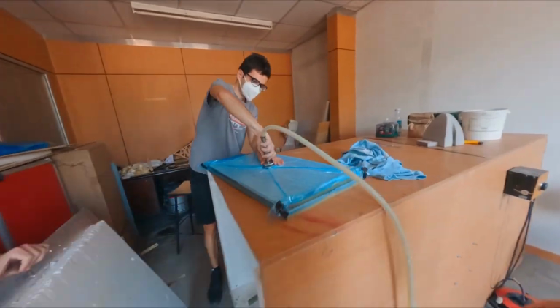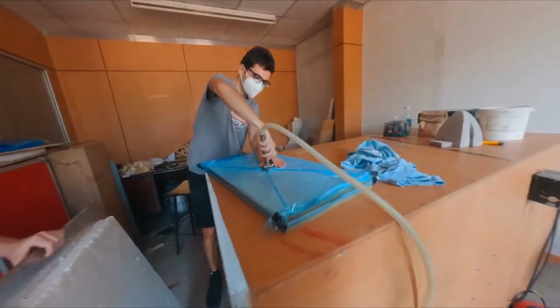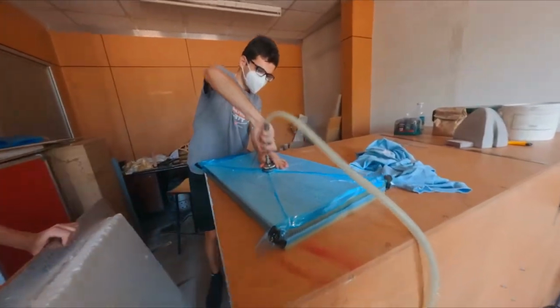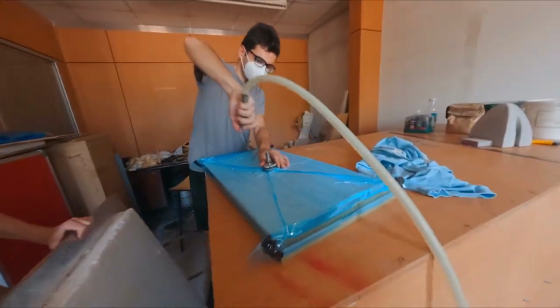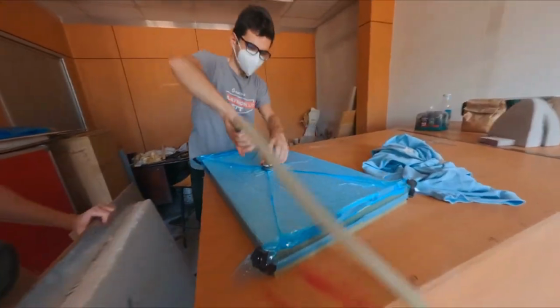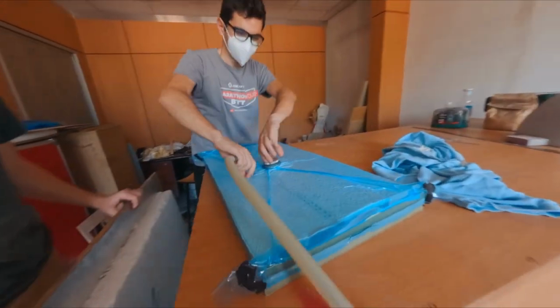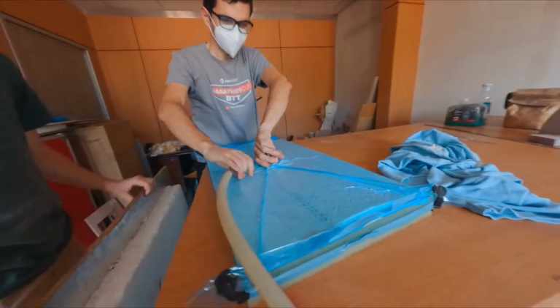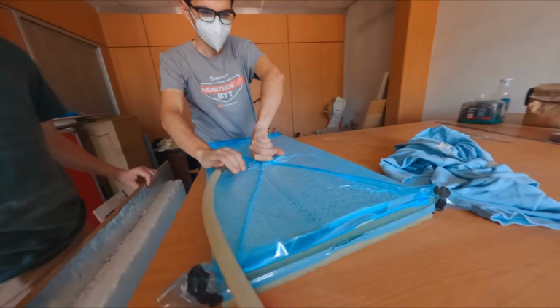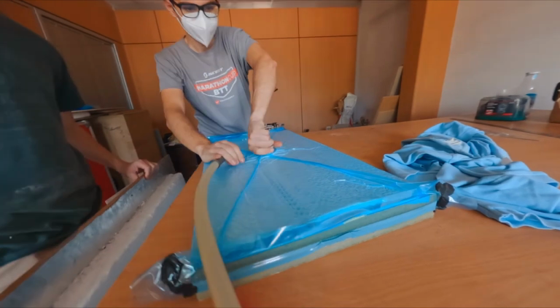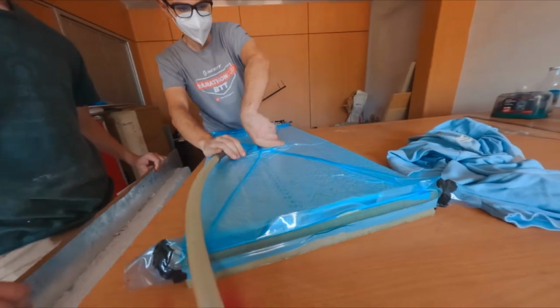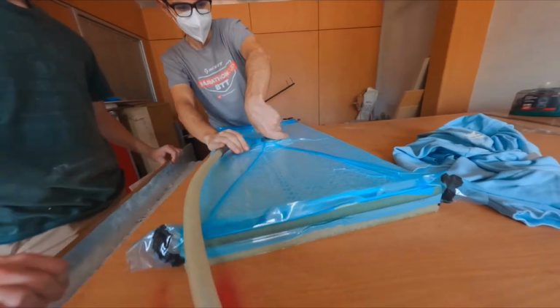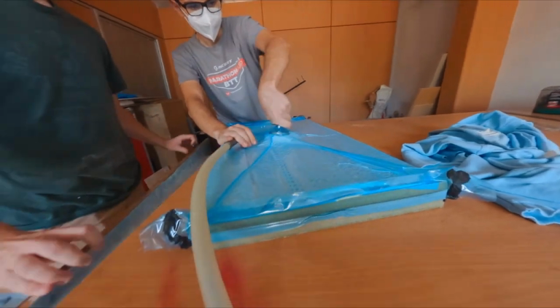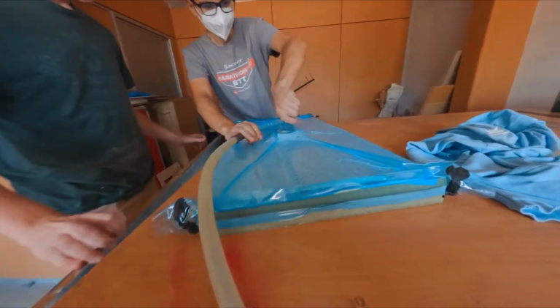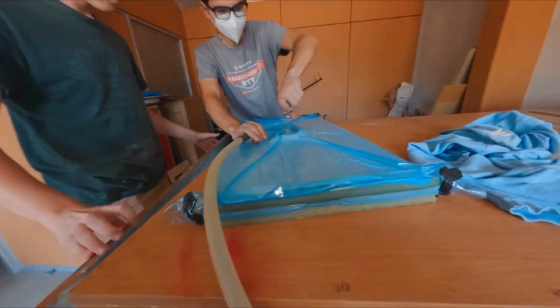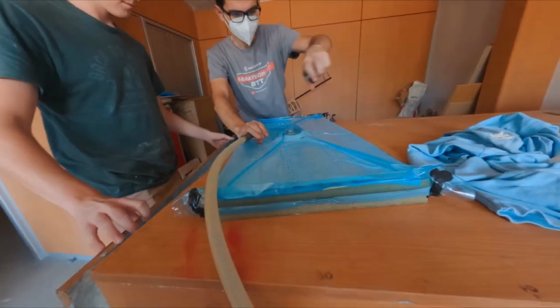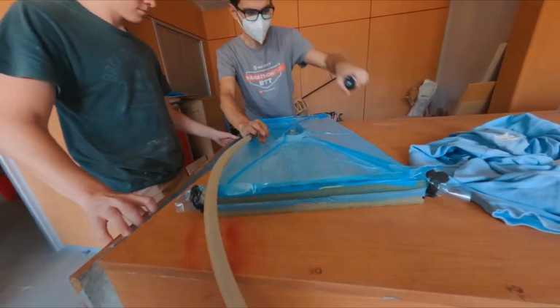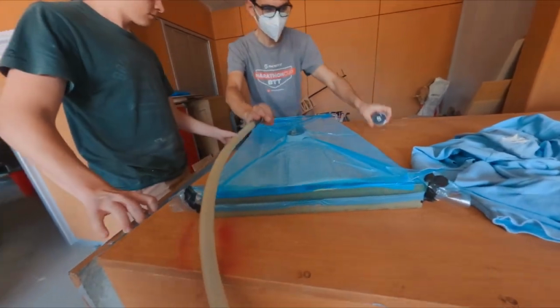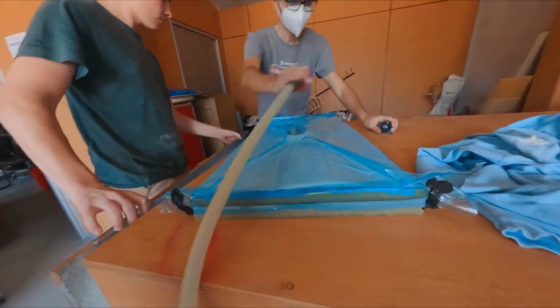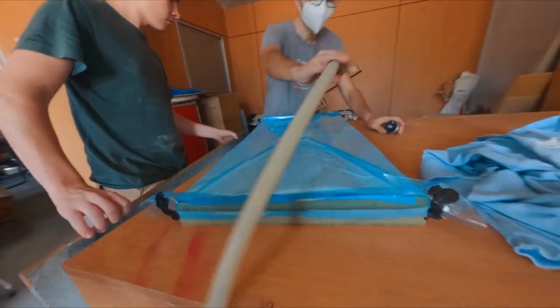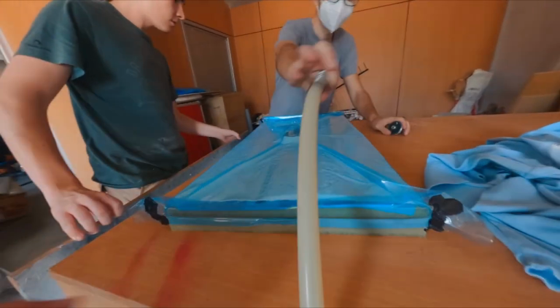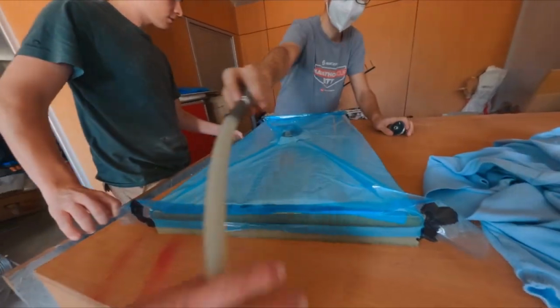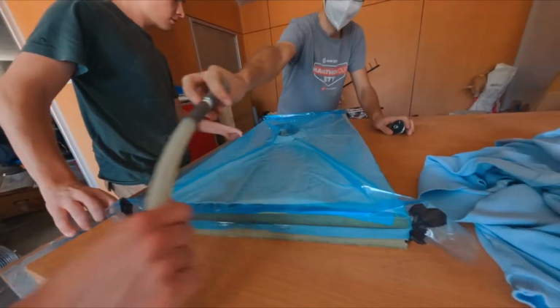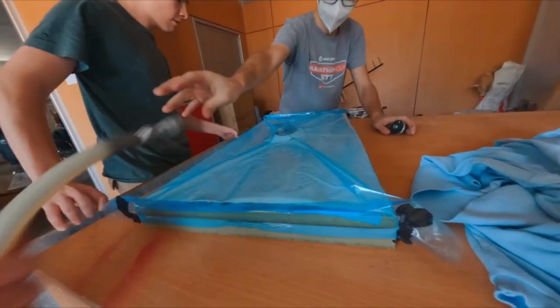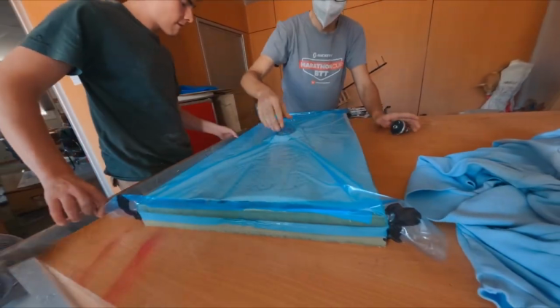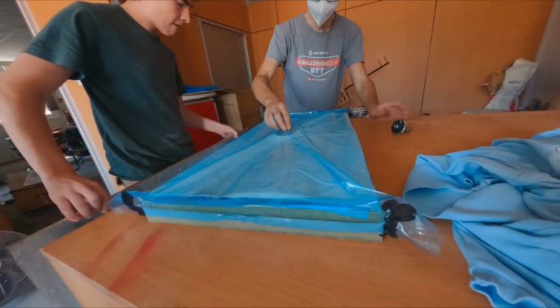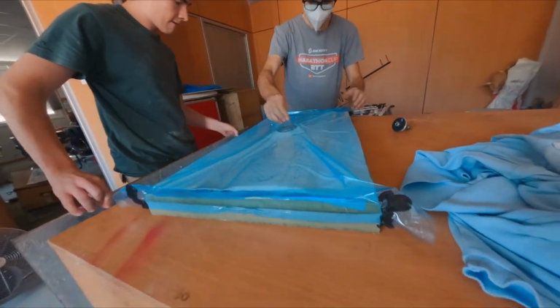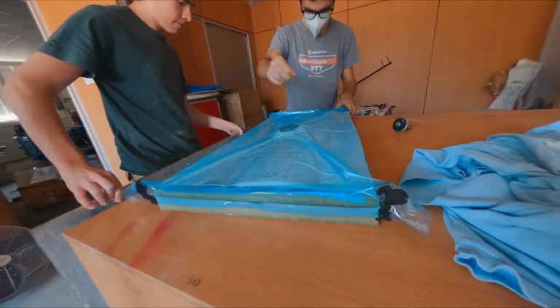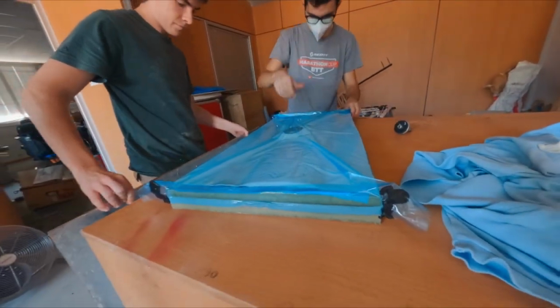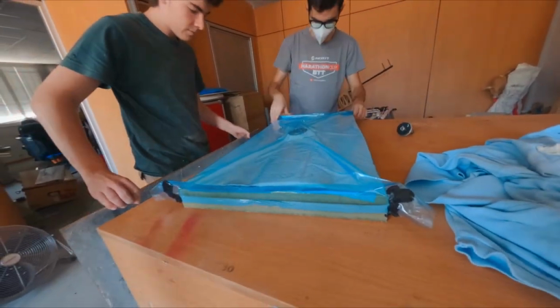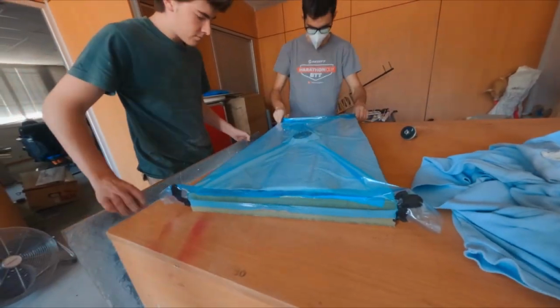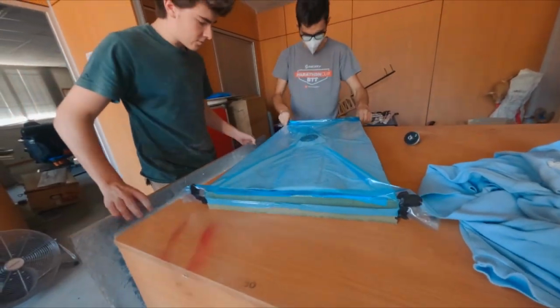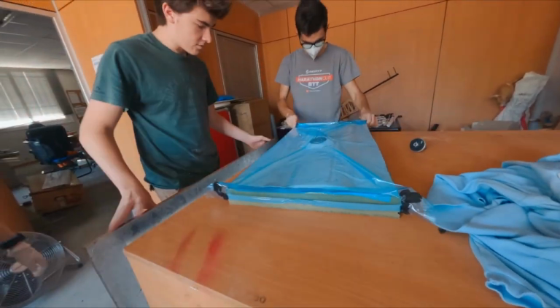Once the epoxy is fully cured, the mold can be taken out of the oven and the breather and vacuum bag can be removed.